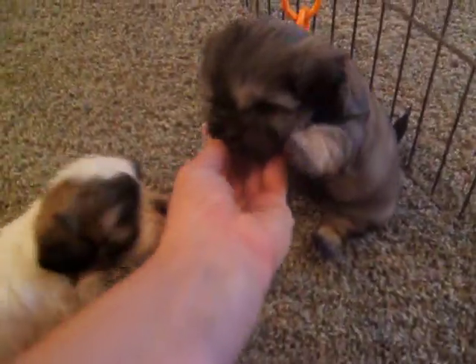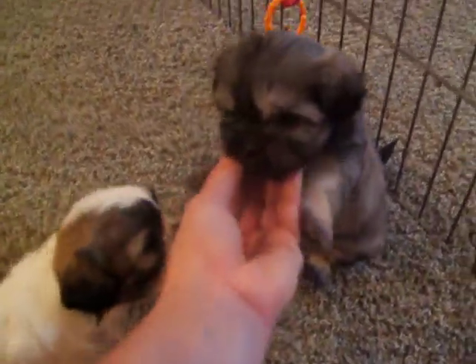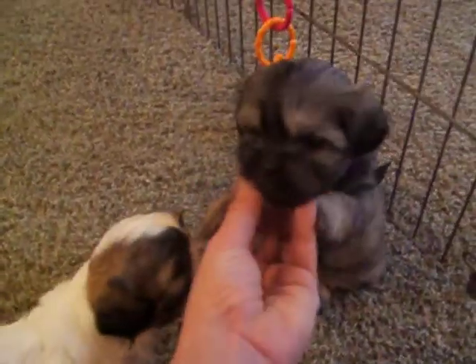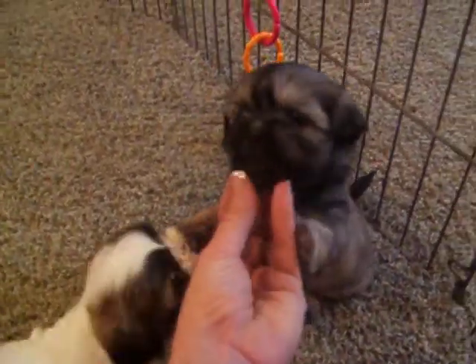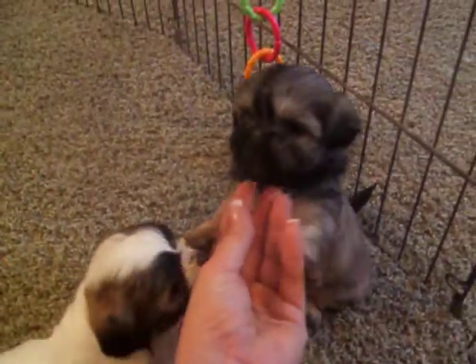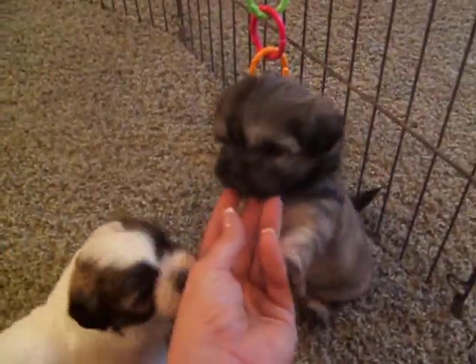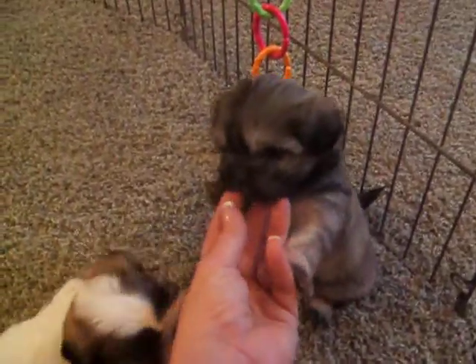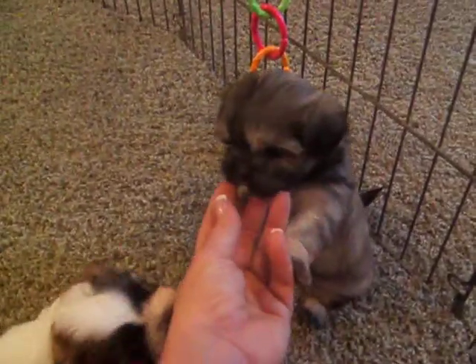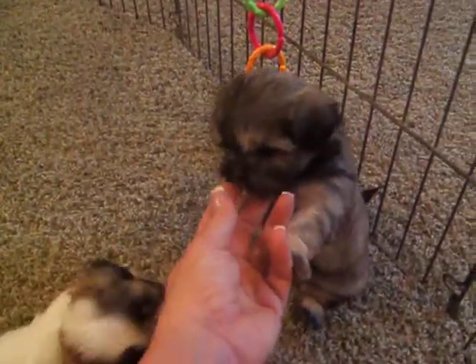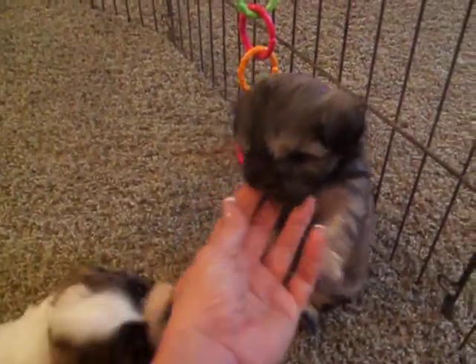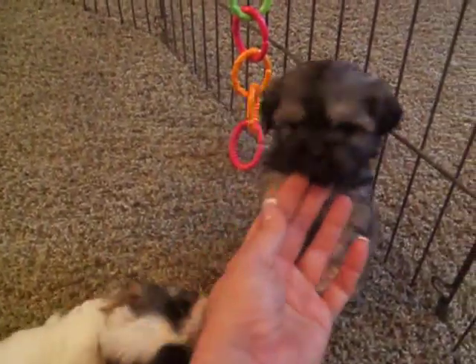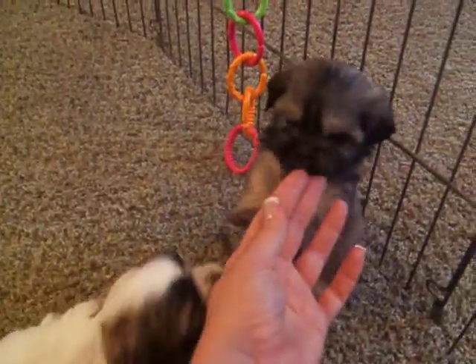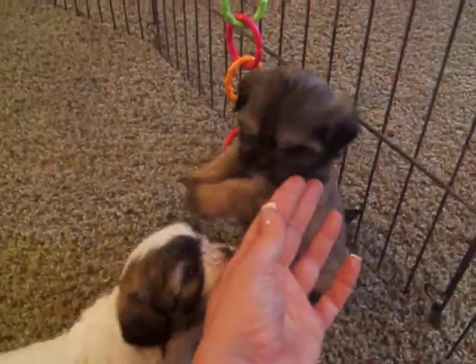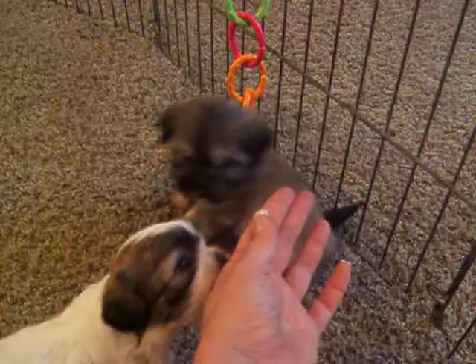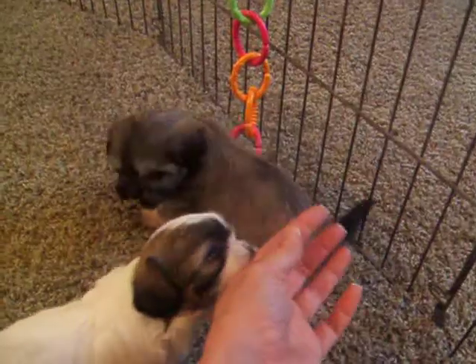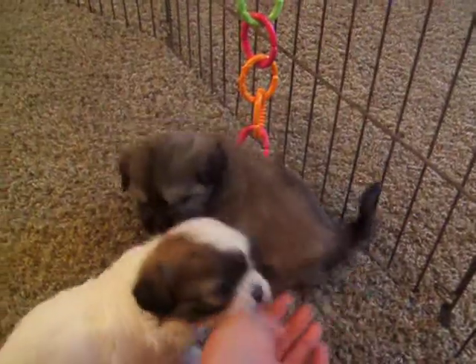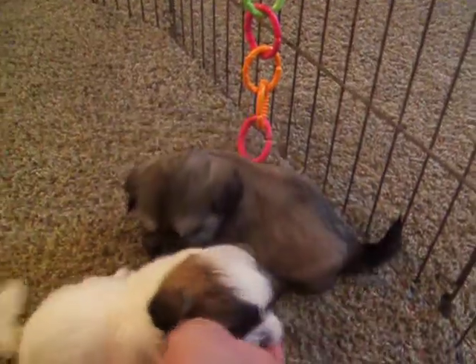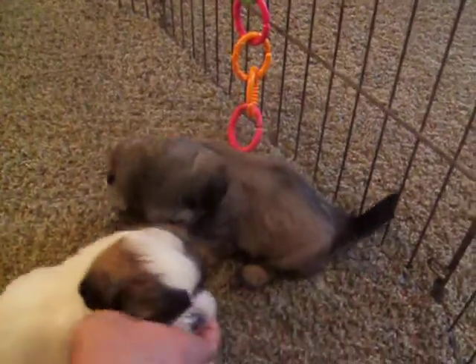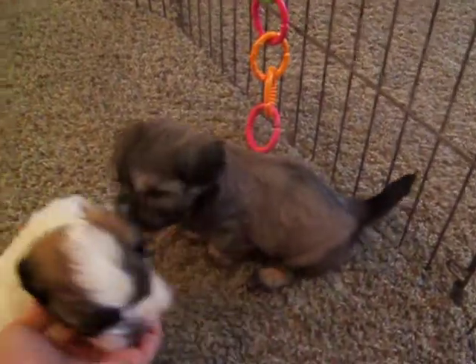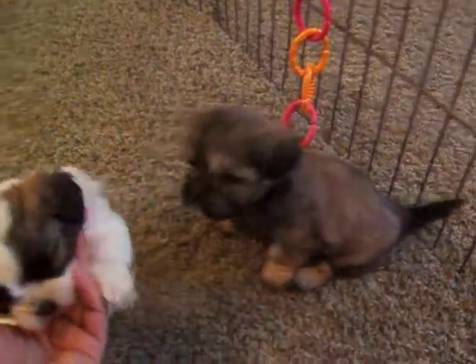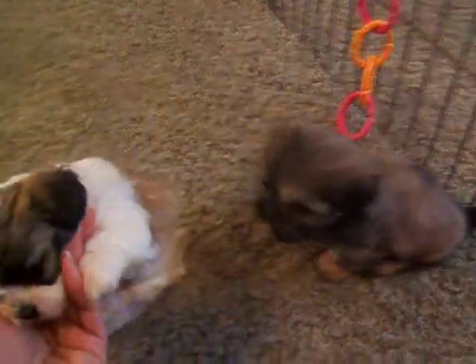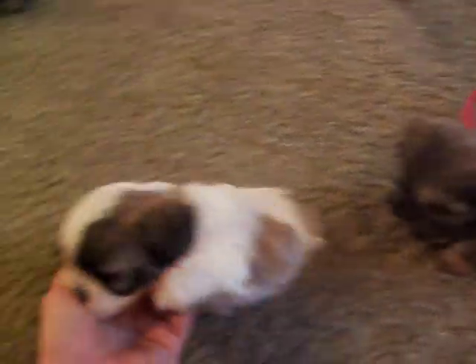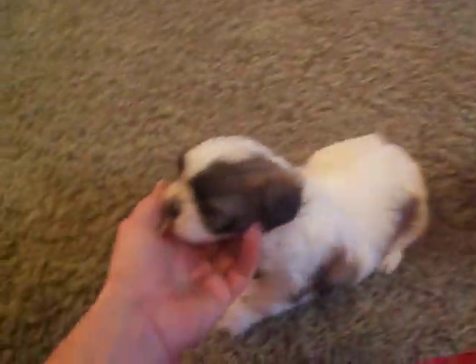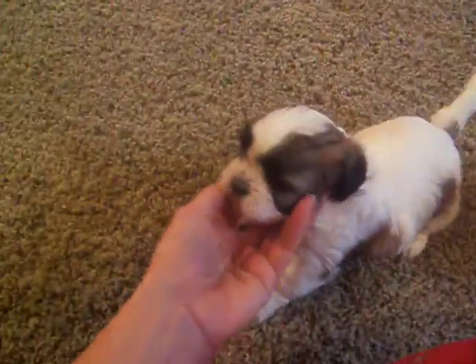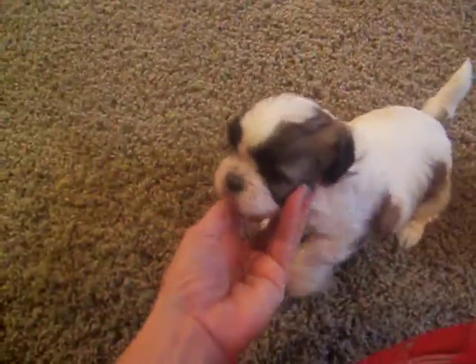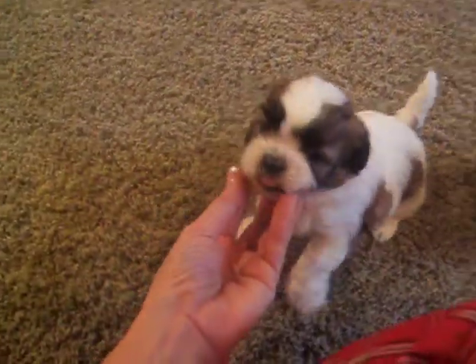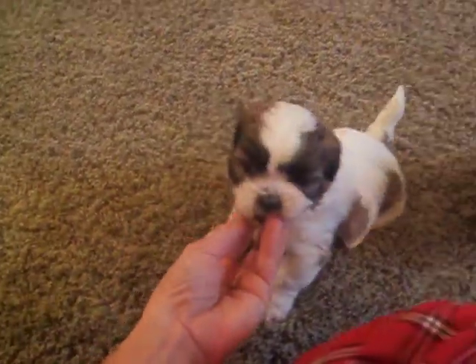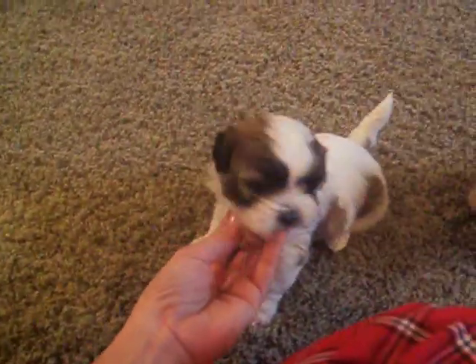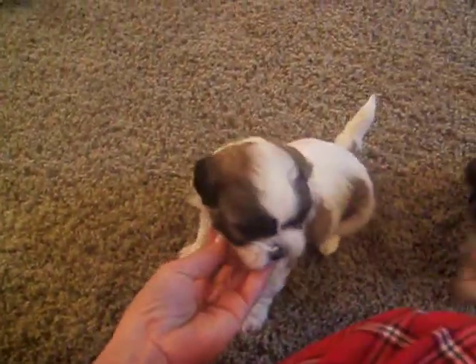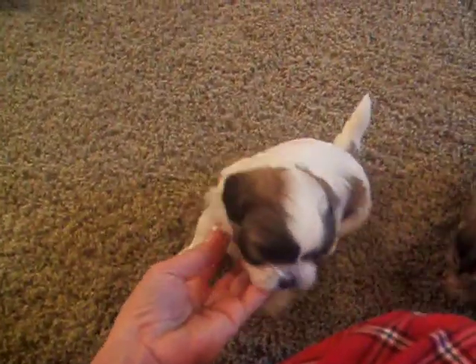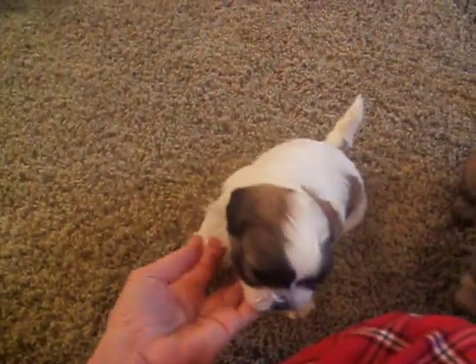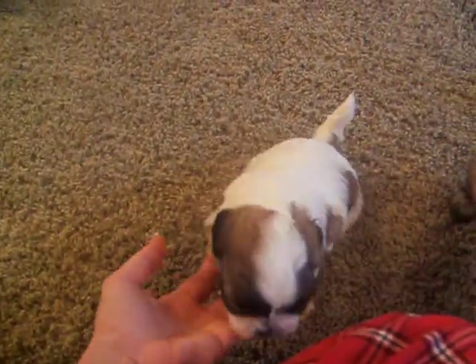This little girl here is named Frankie. This one here is Roxy Jewel.